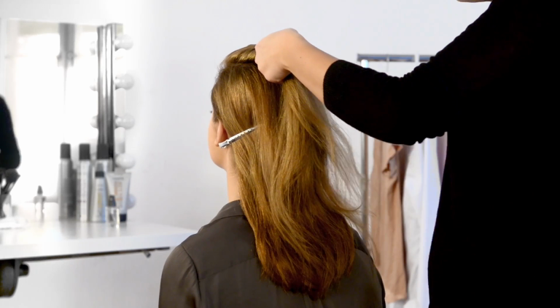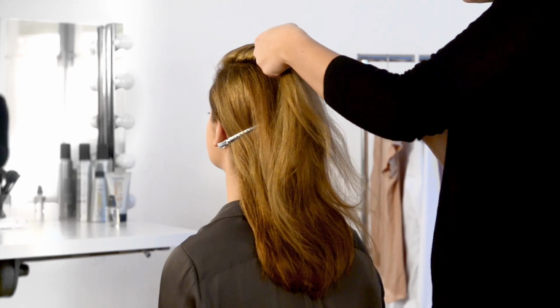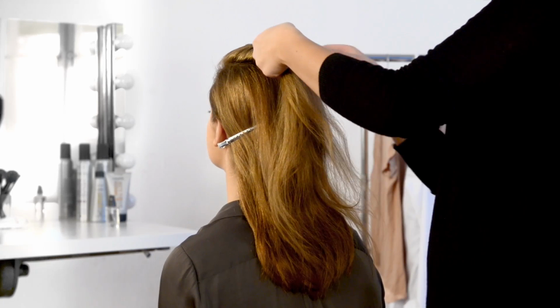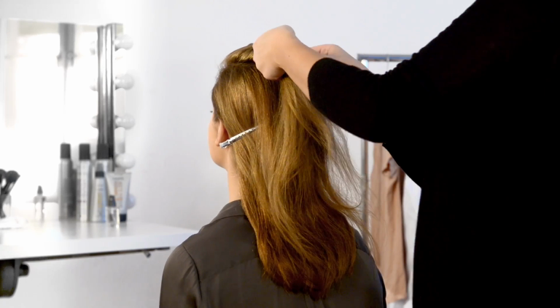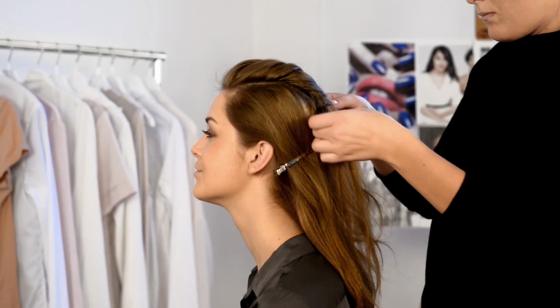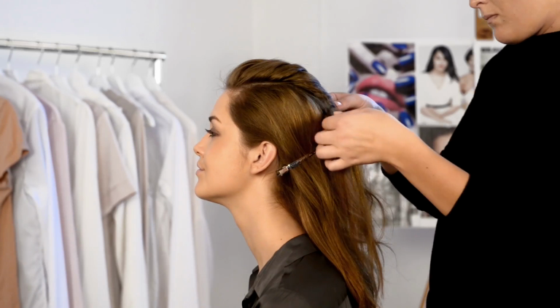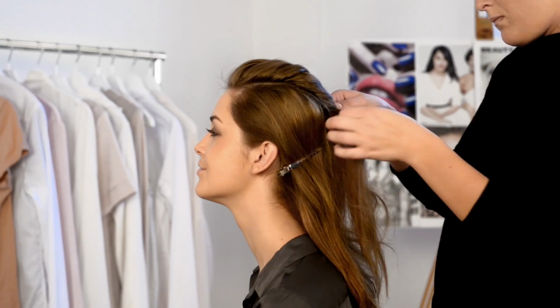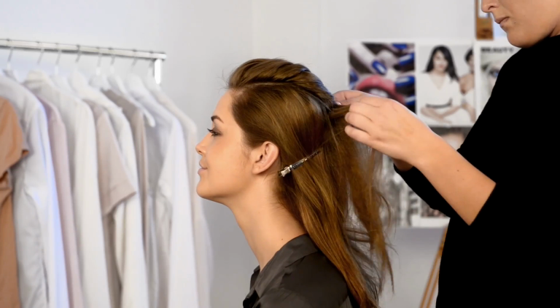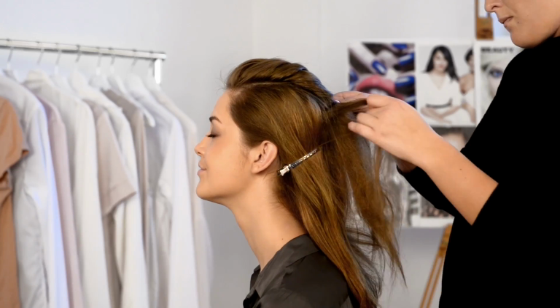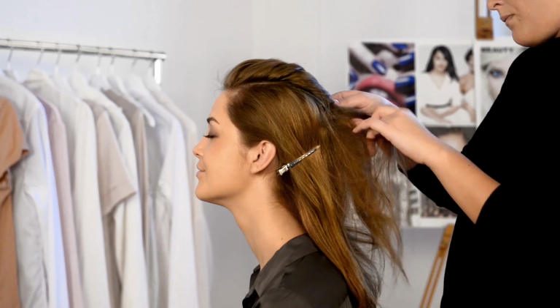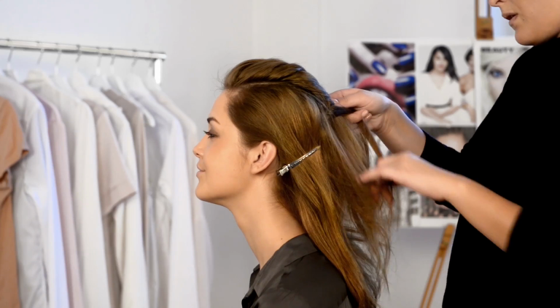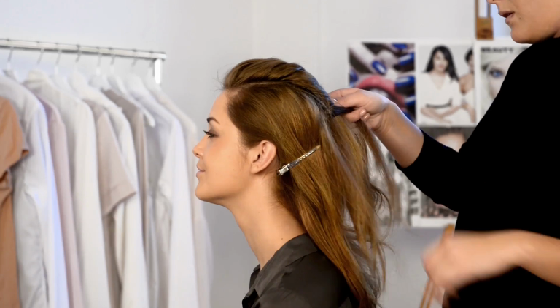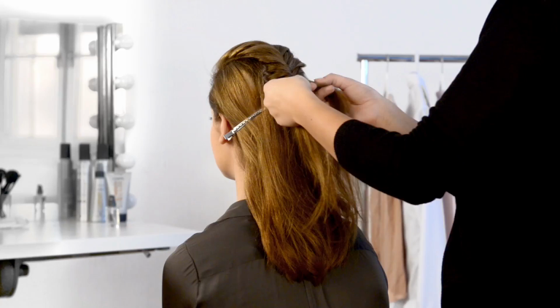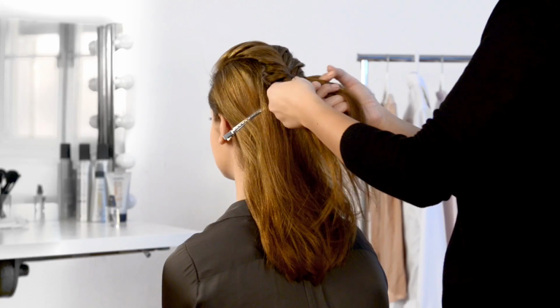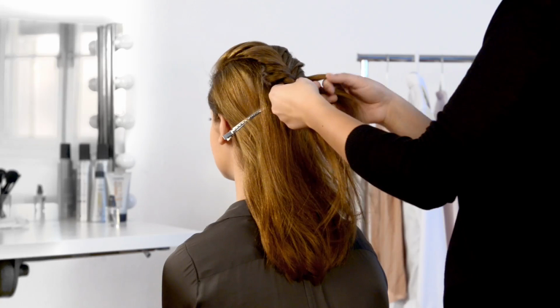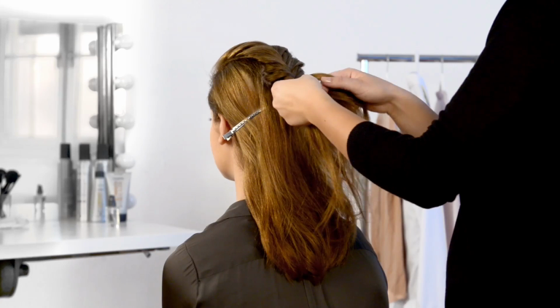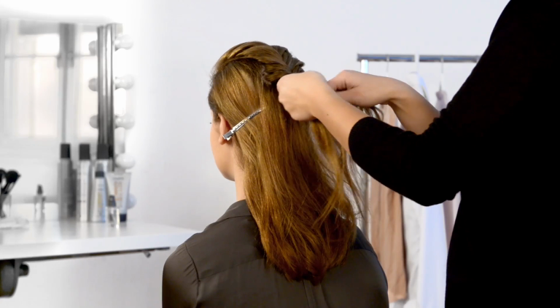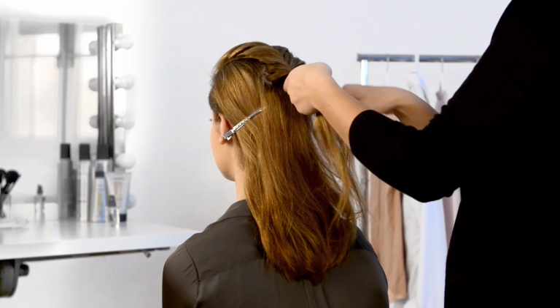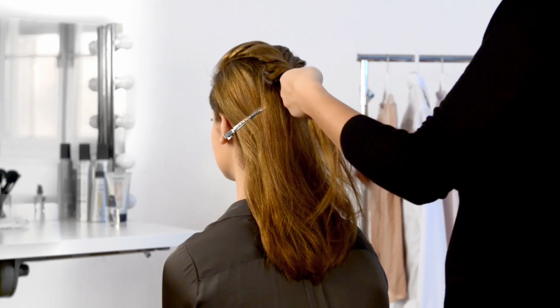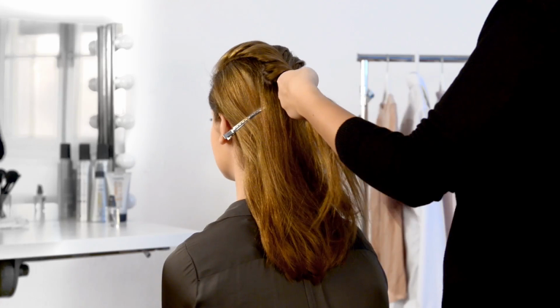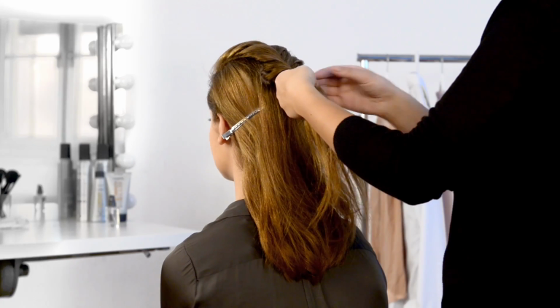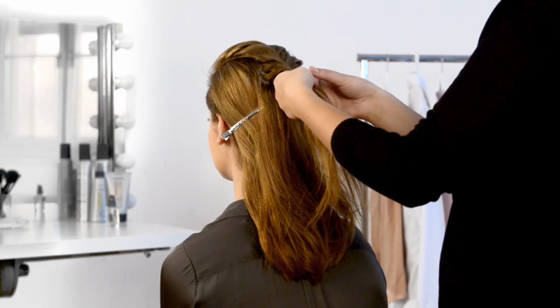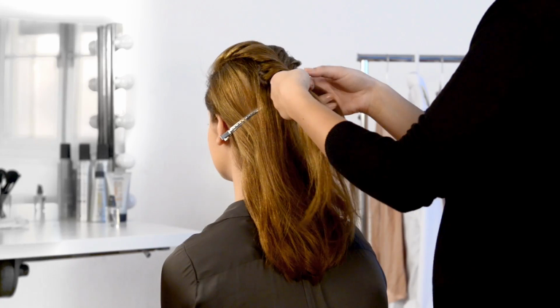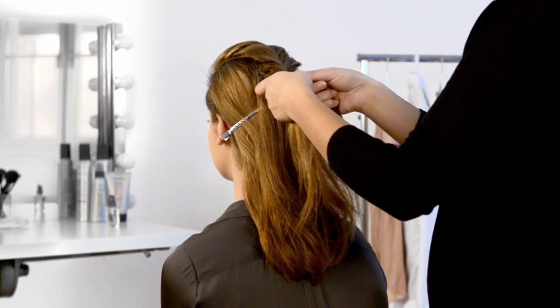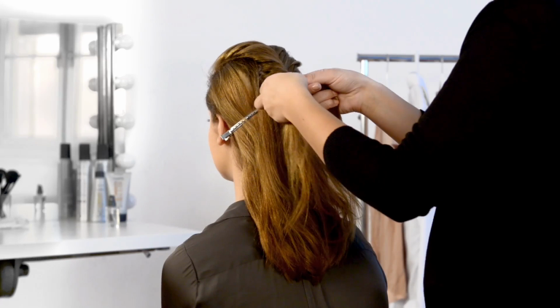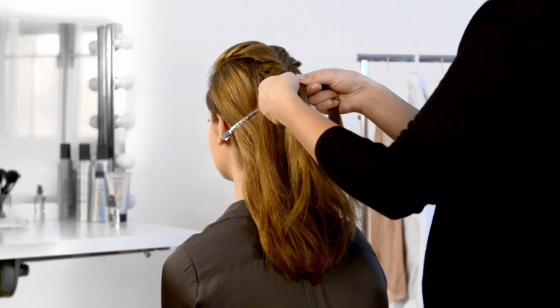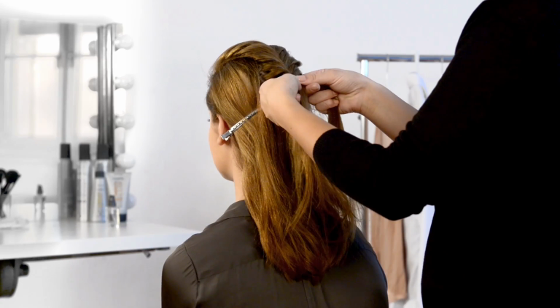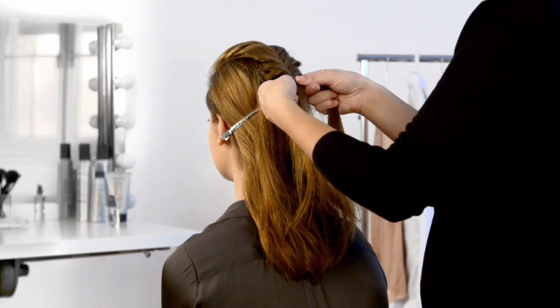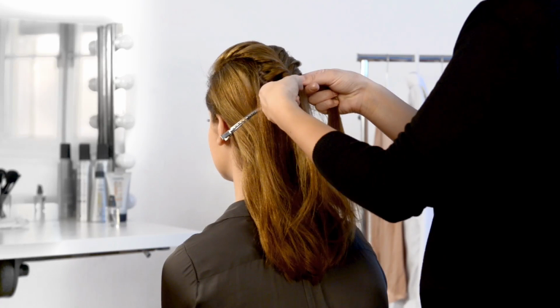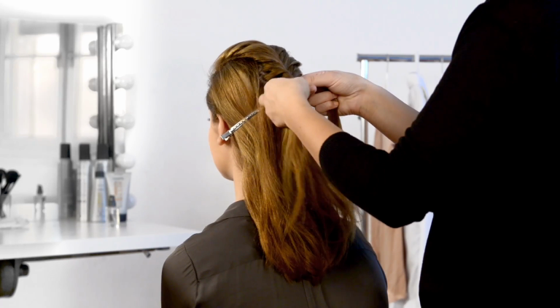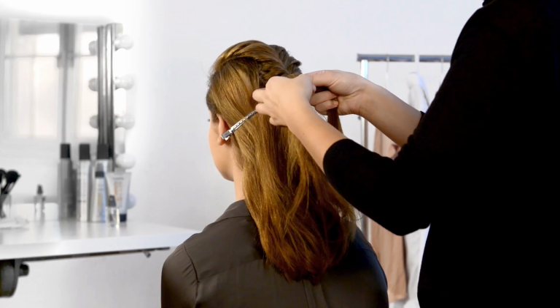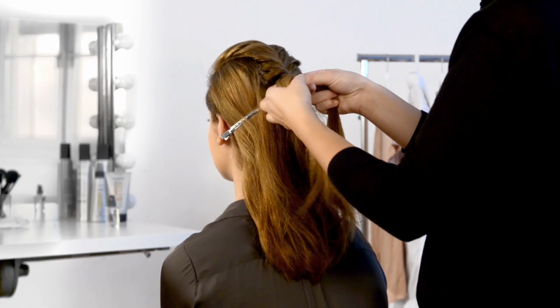Continue weaving your hair until you reach the place you want to create your ponytail.